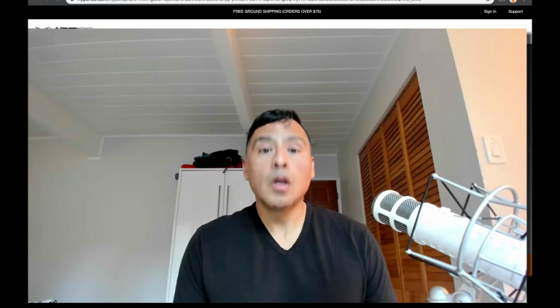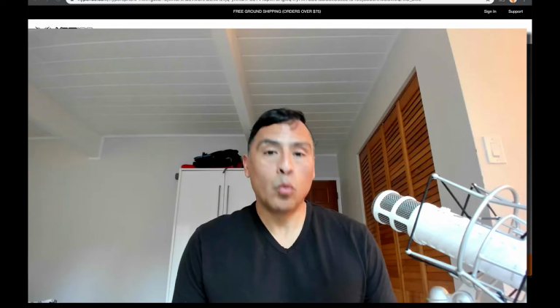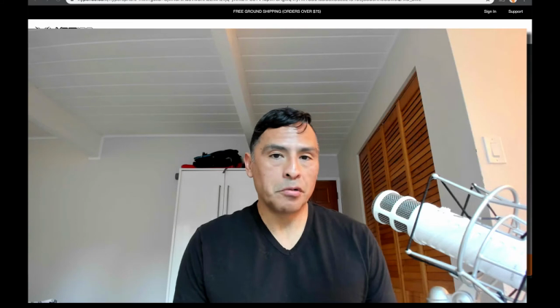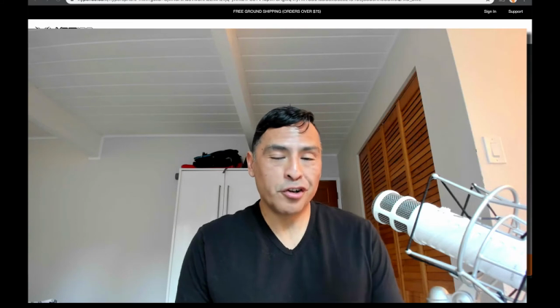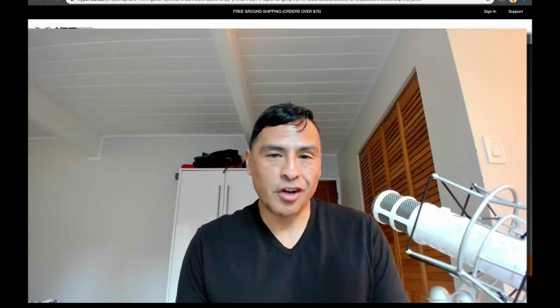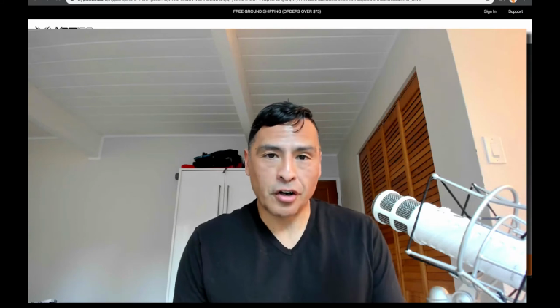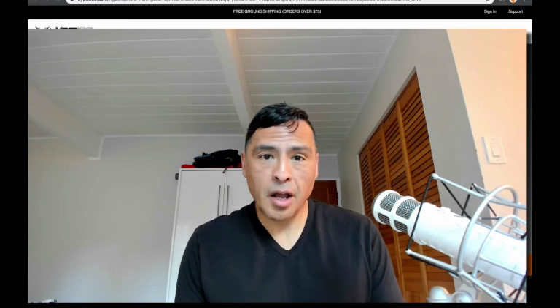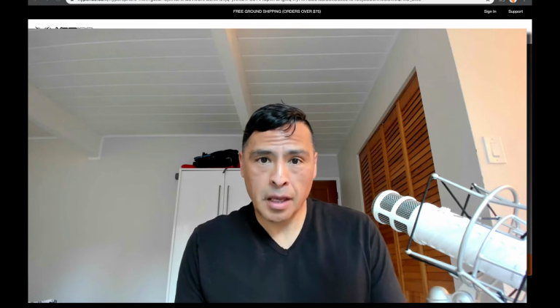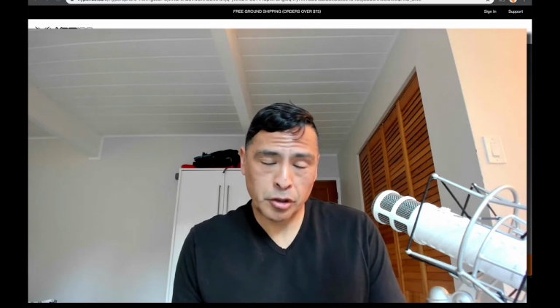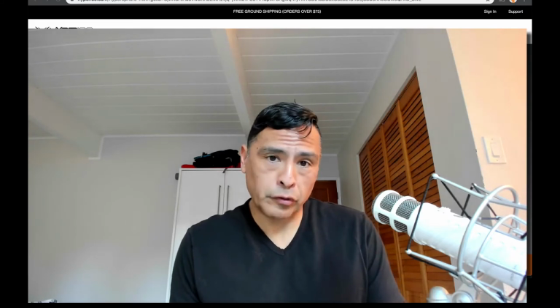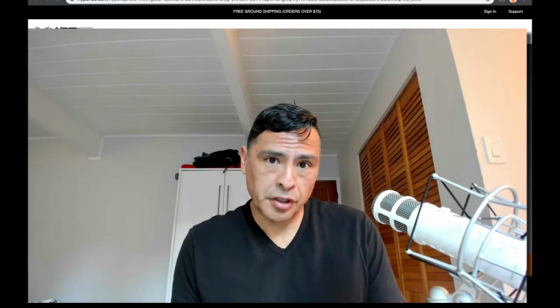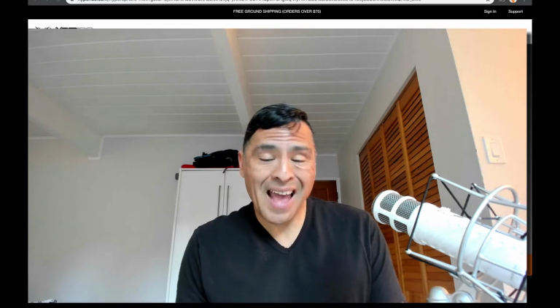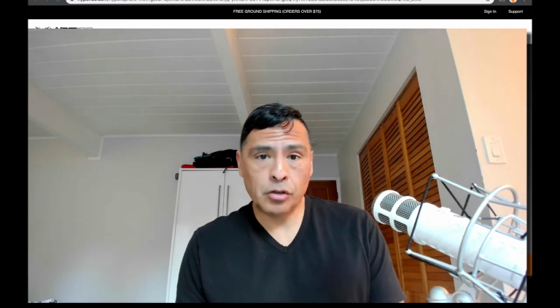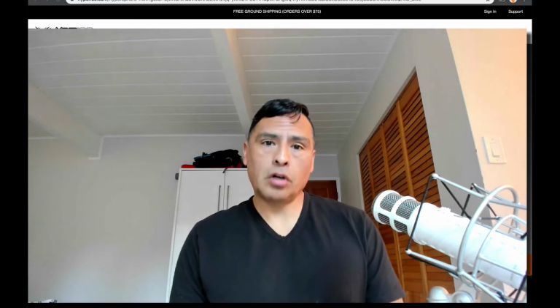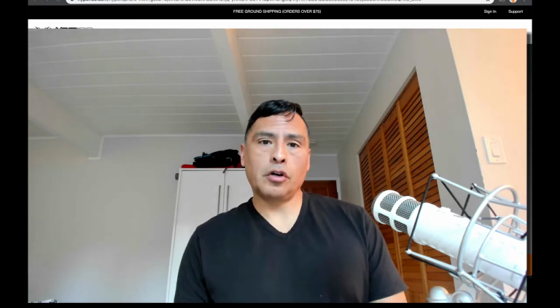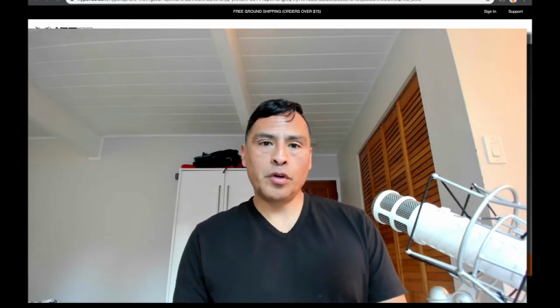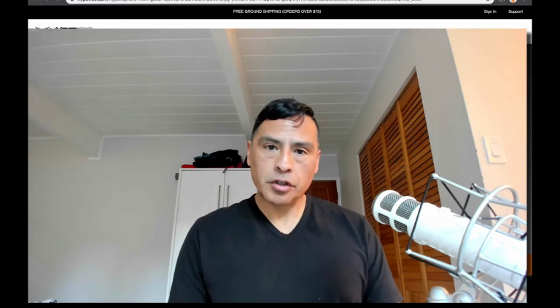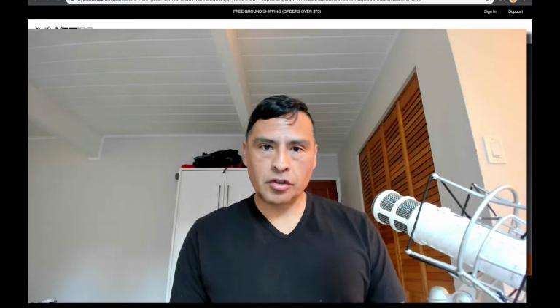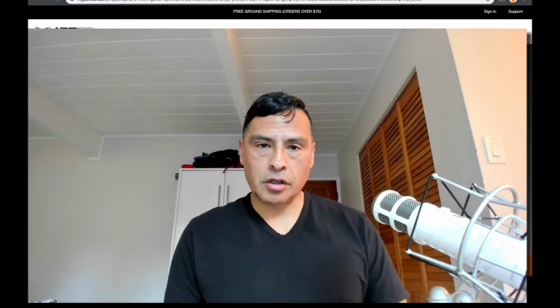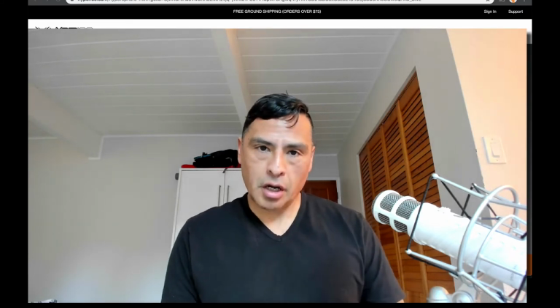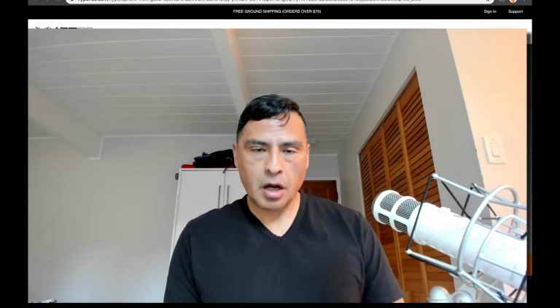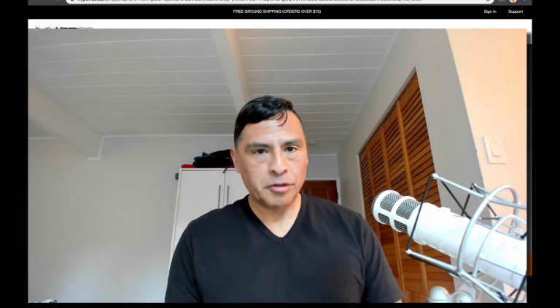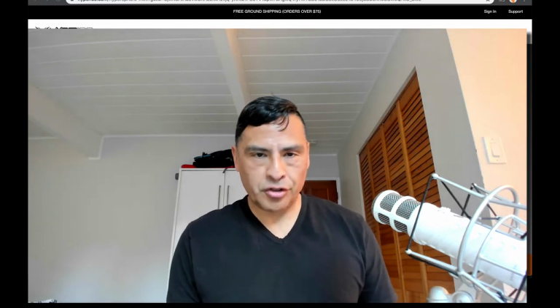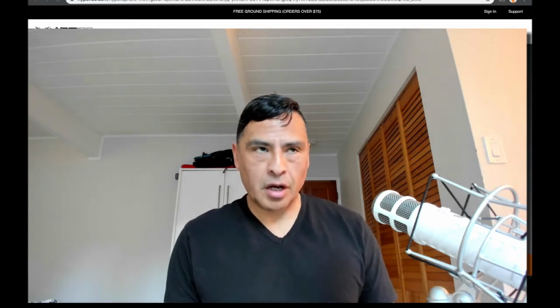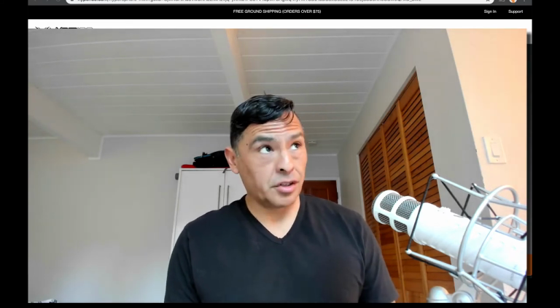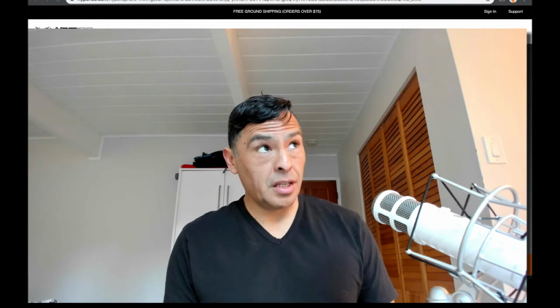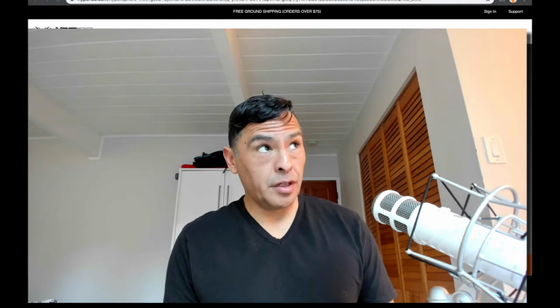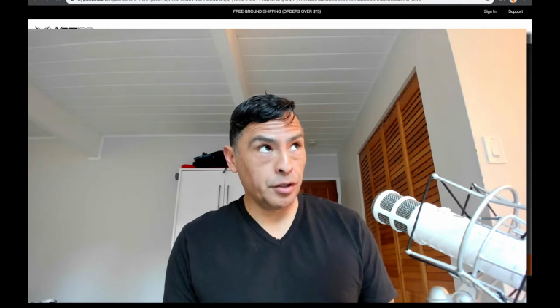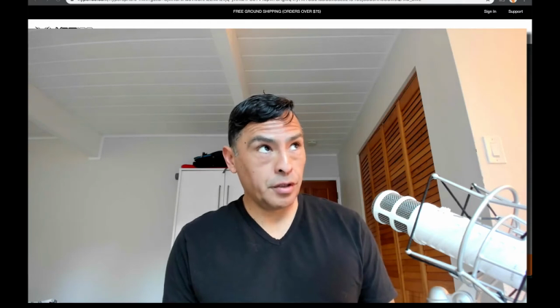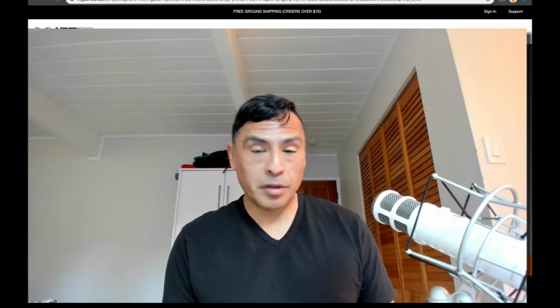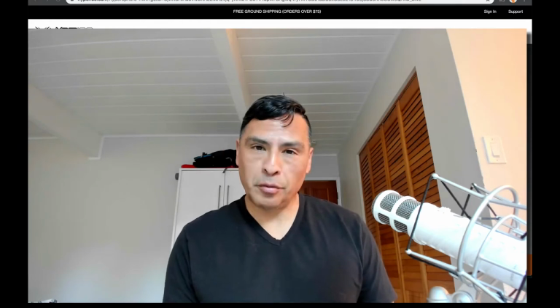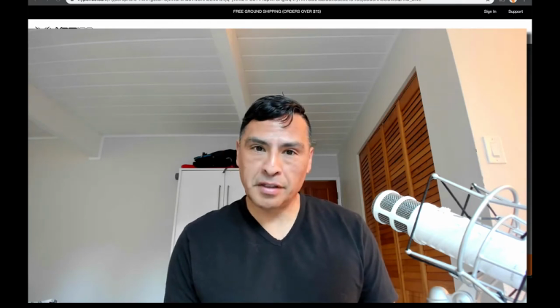Welcome to Nerdstalker. I am Adolfo Fronda at Nerdstalker on Twitter, Nerdstalker.com, Nerdstalker TV on YouTube, and all the places.